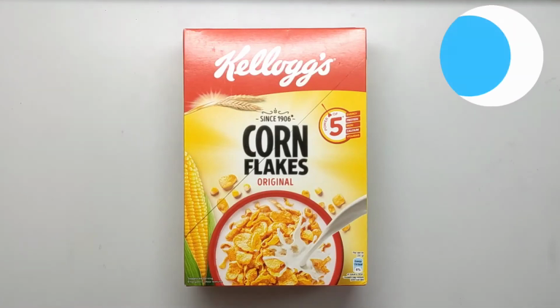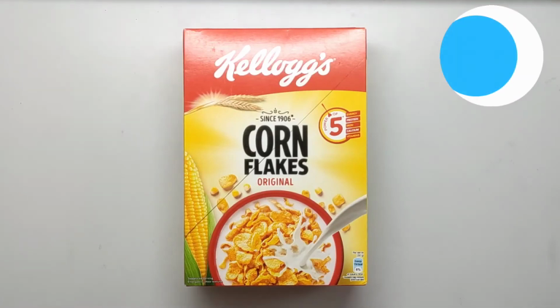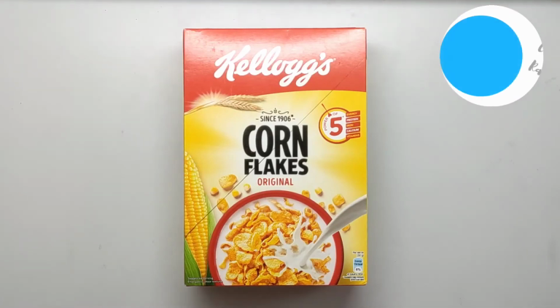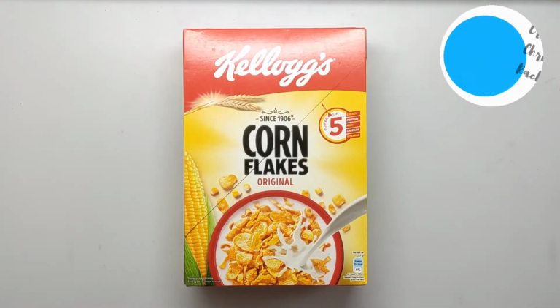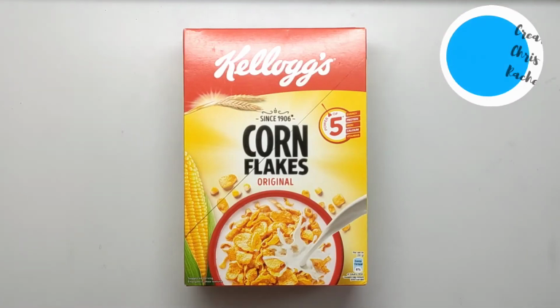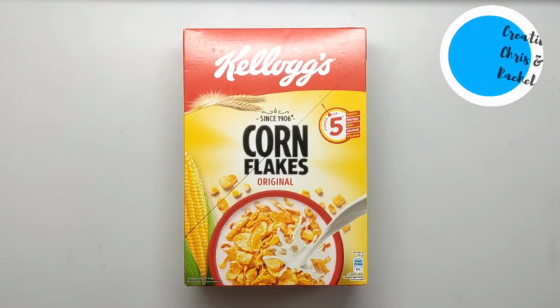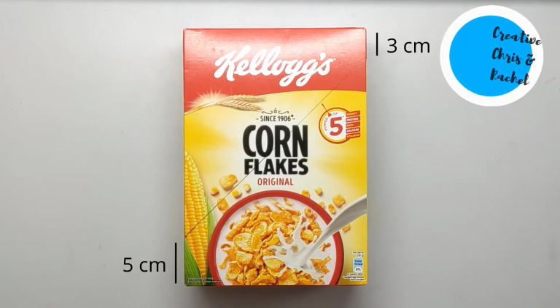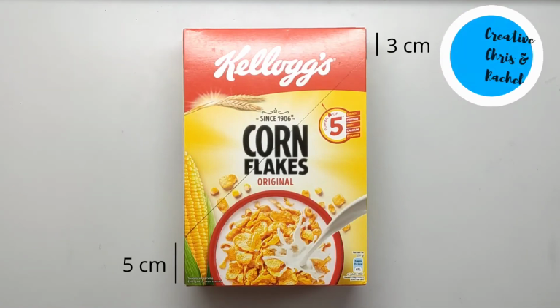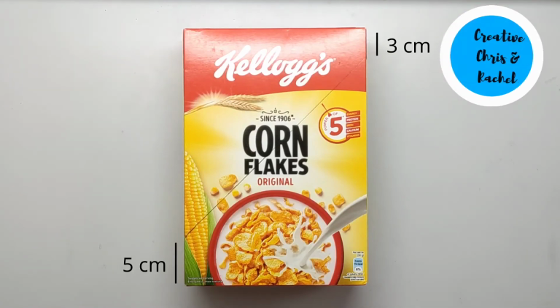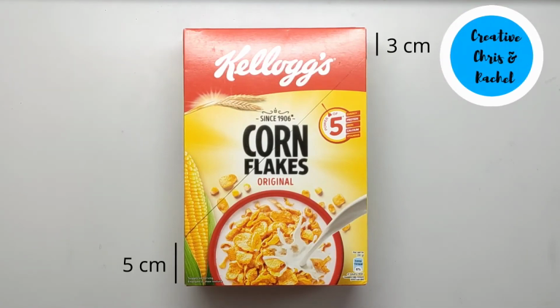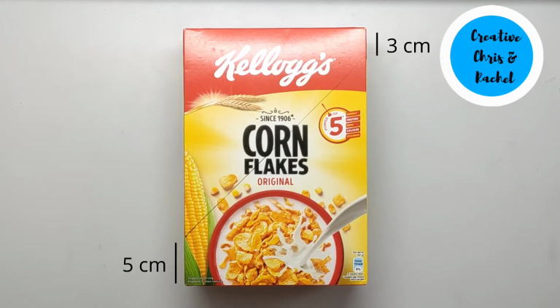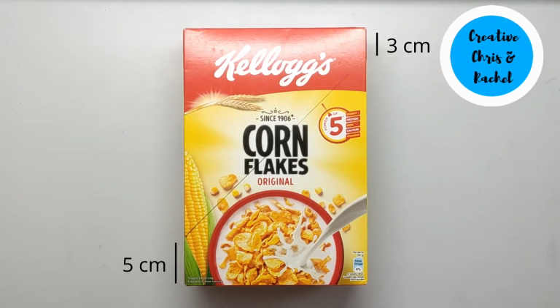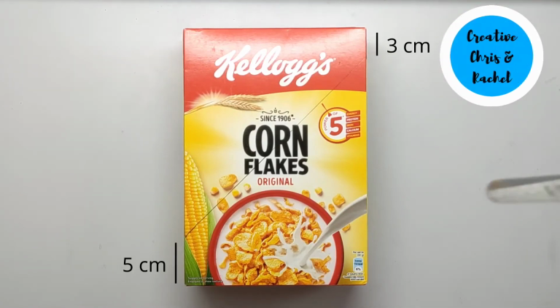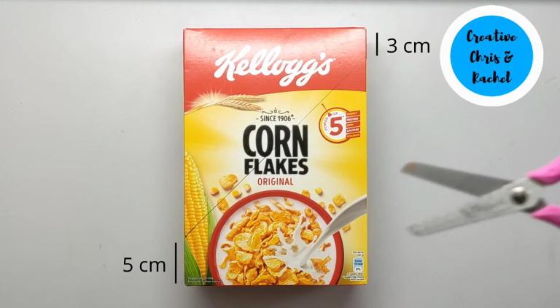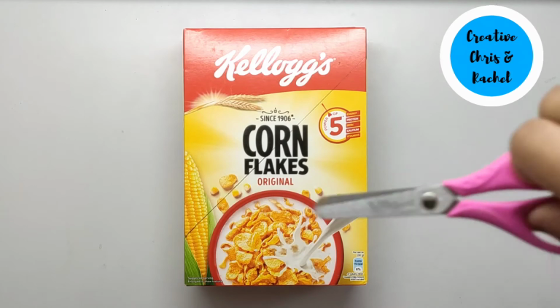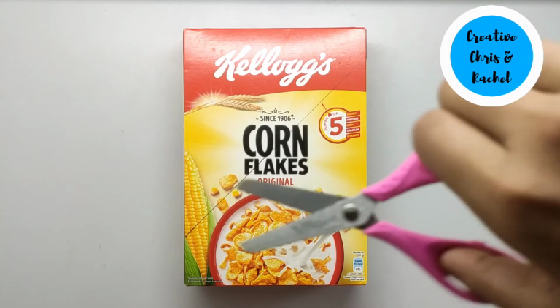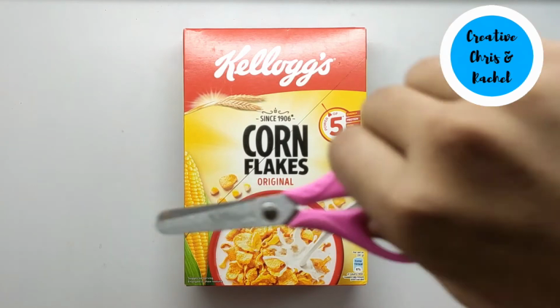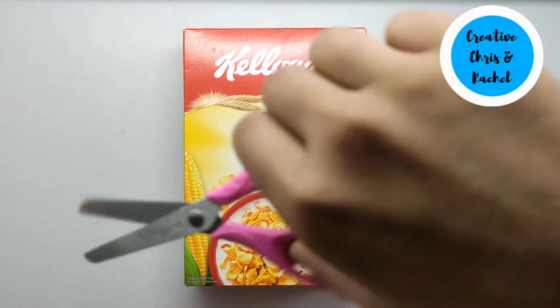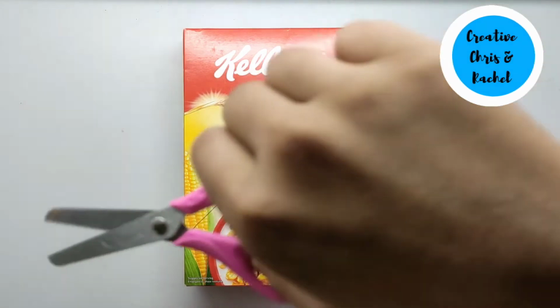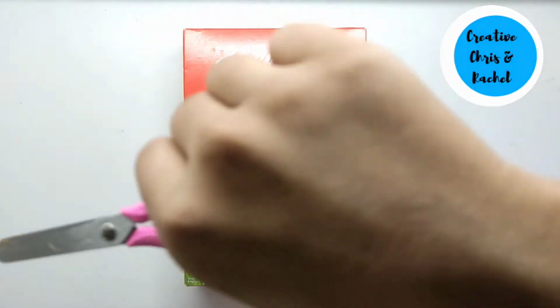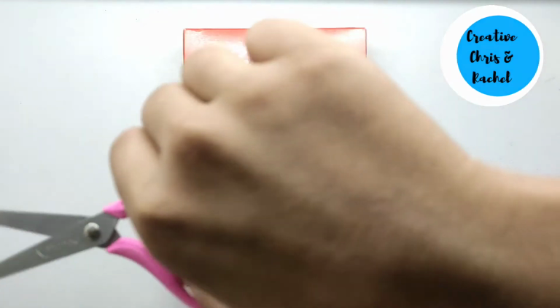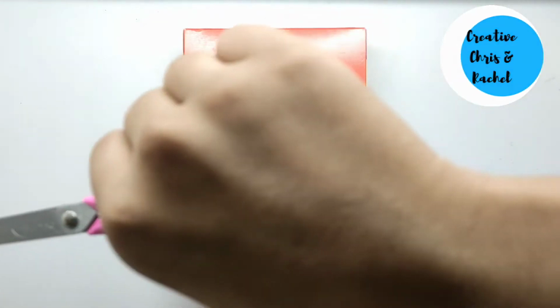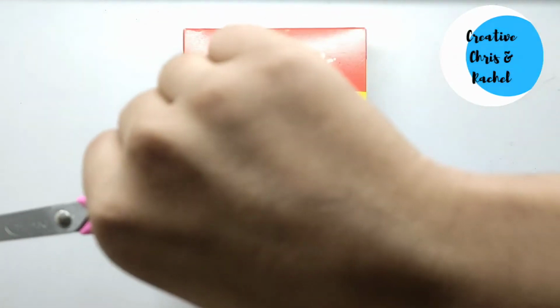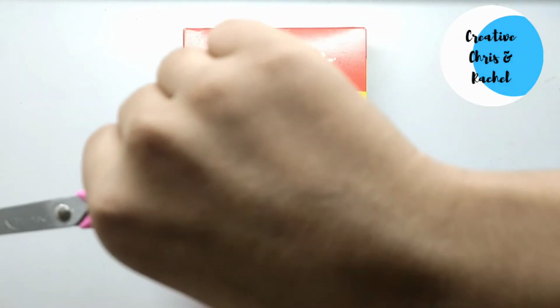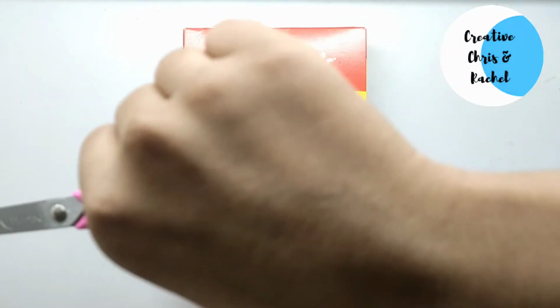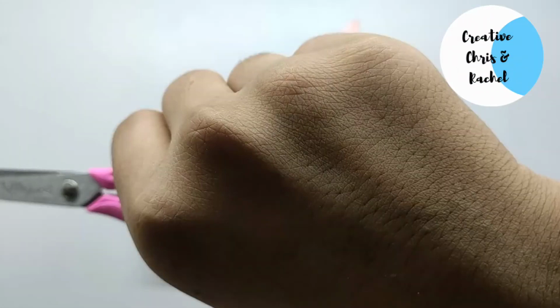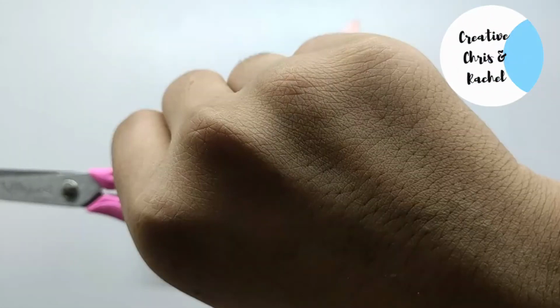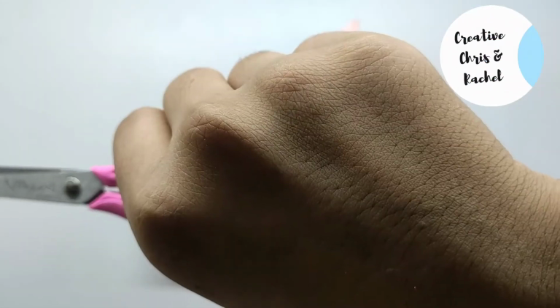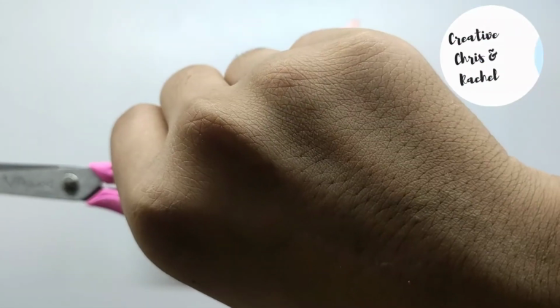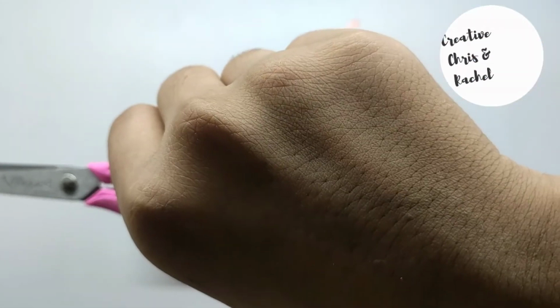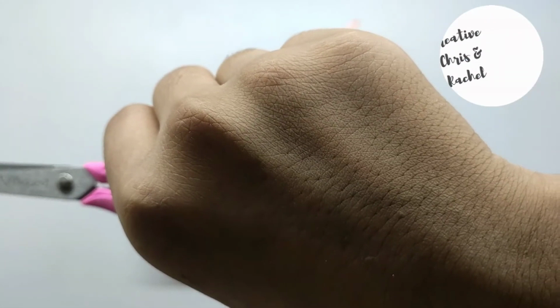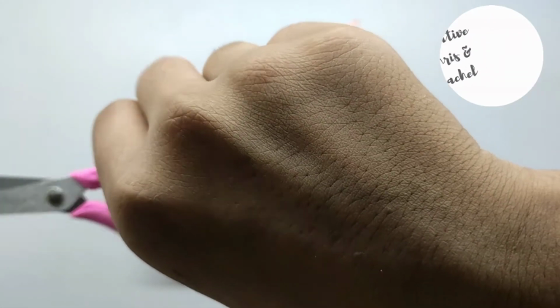First, take a cereal carton and cut it according to the measurement shown in the video.